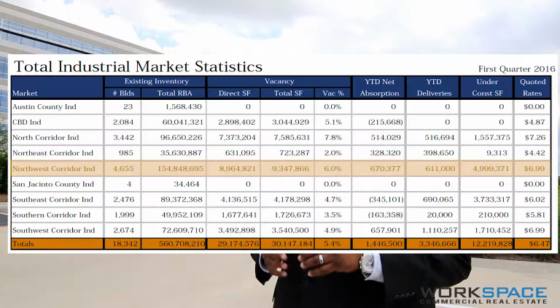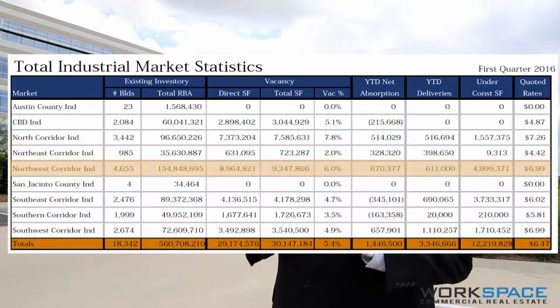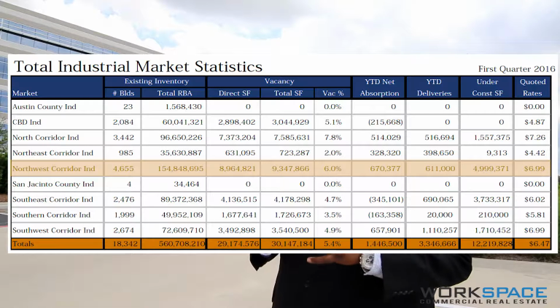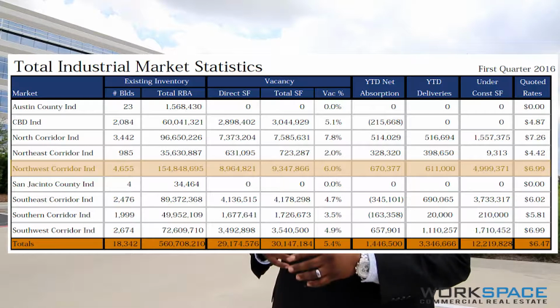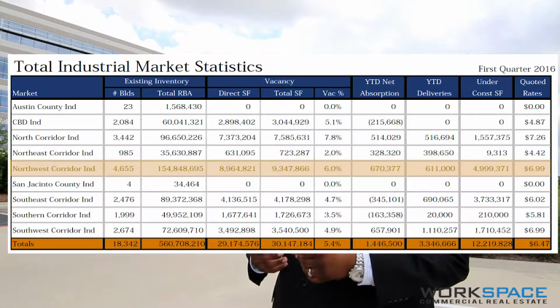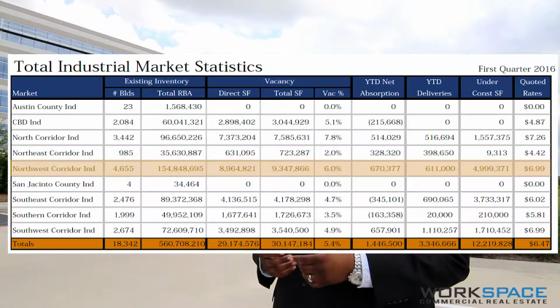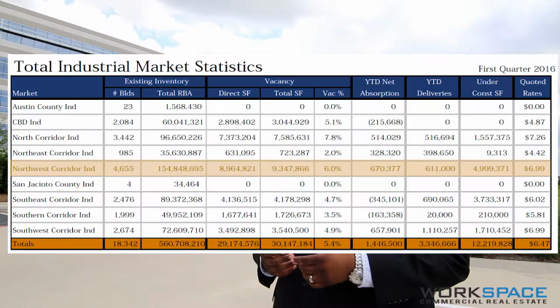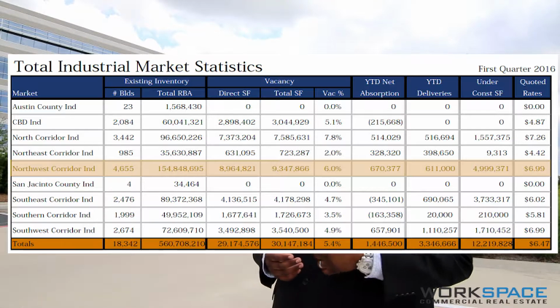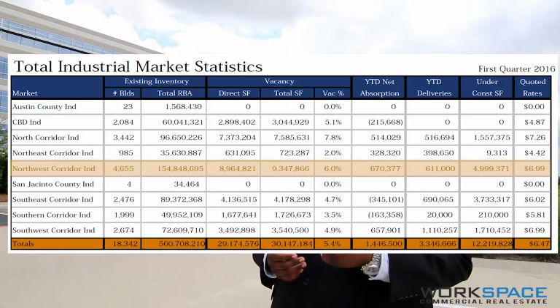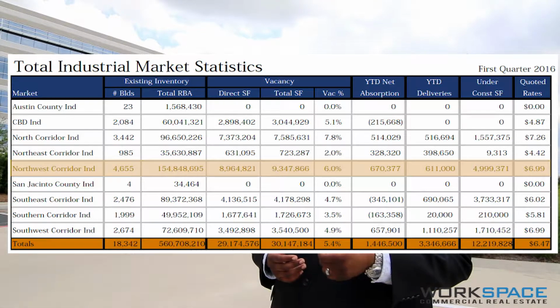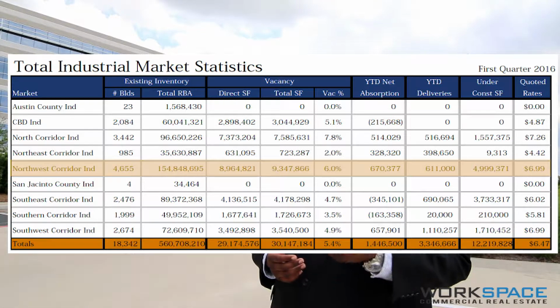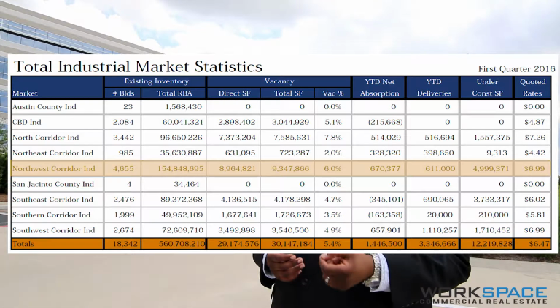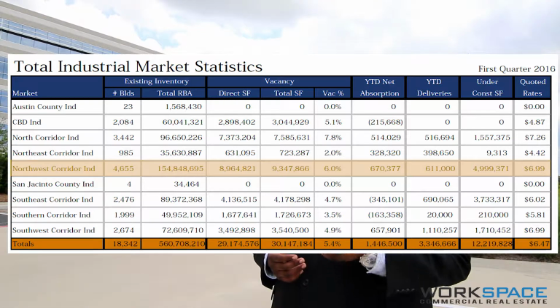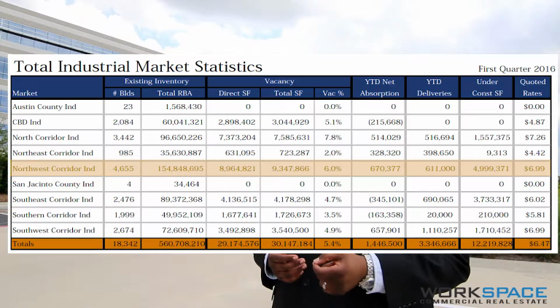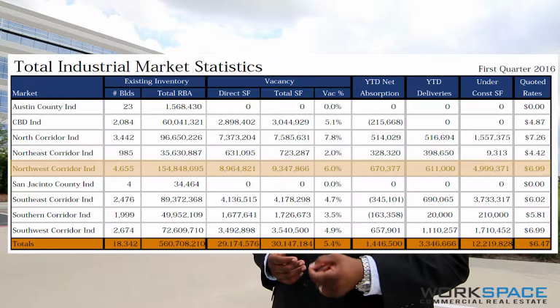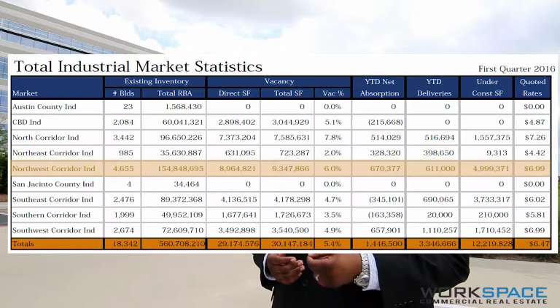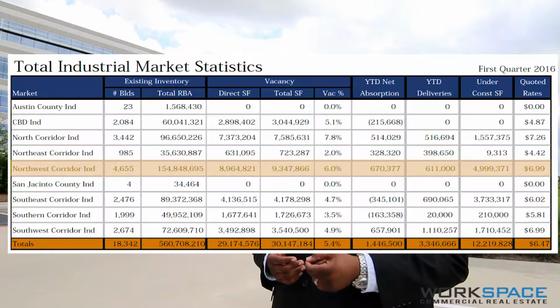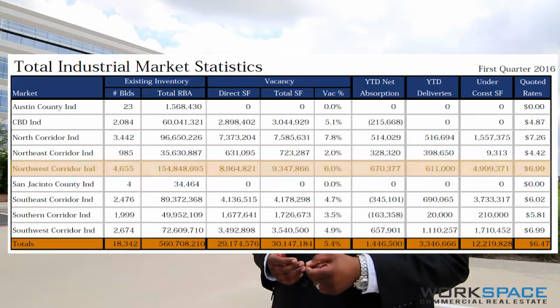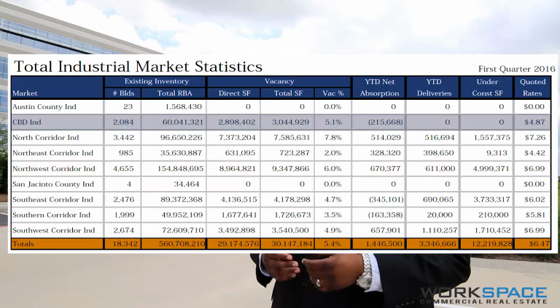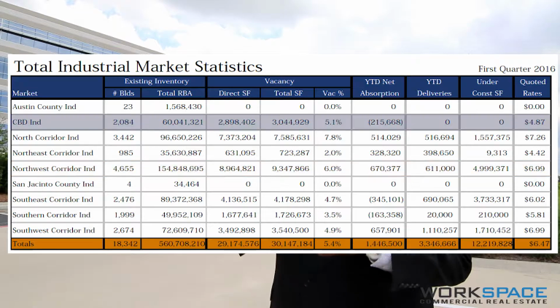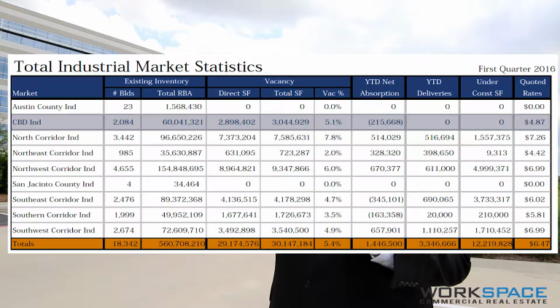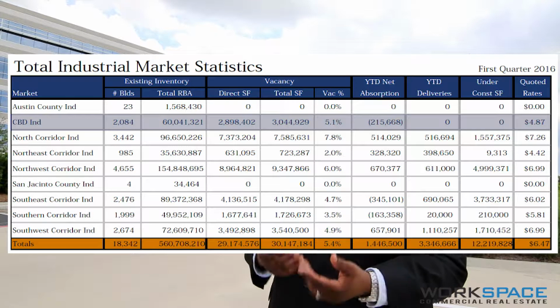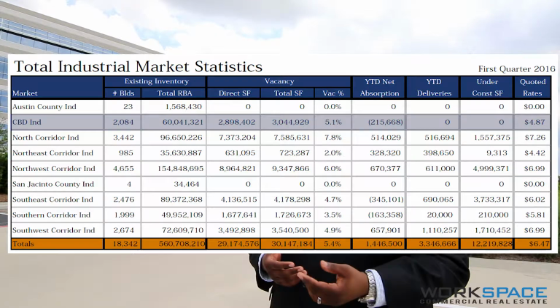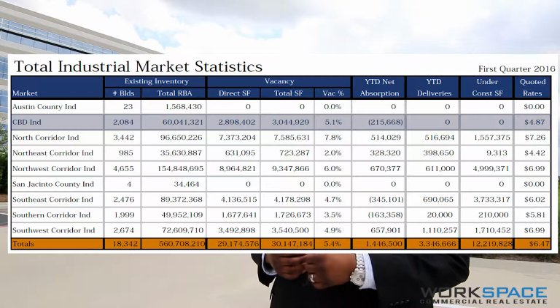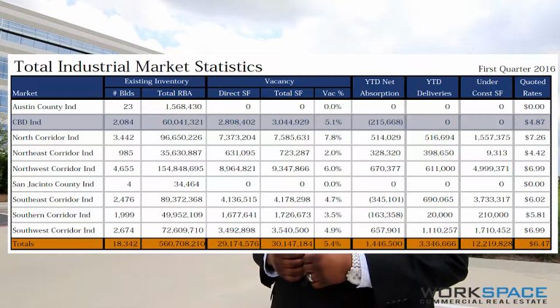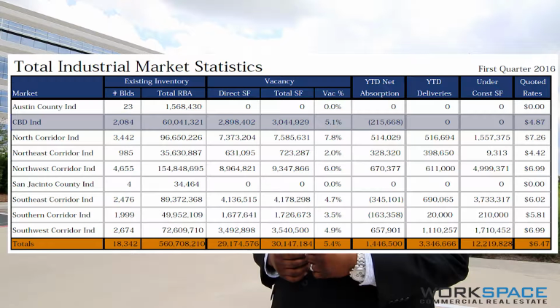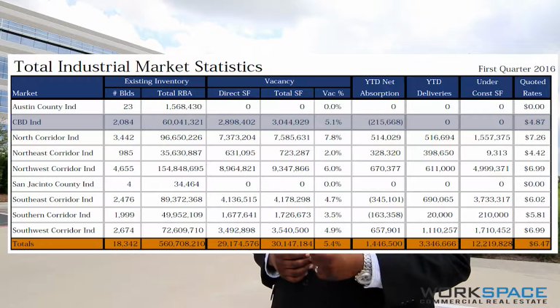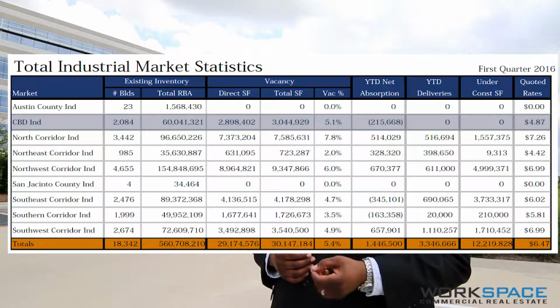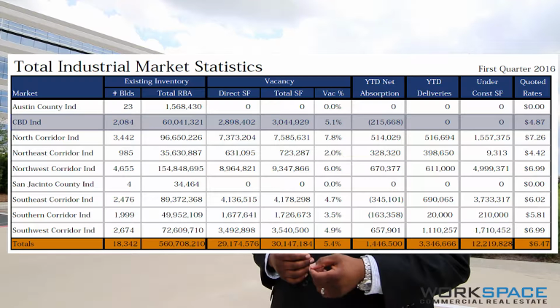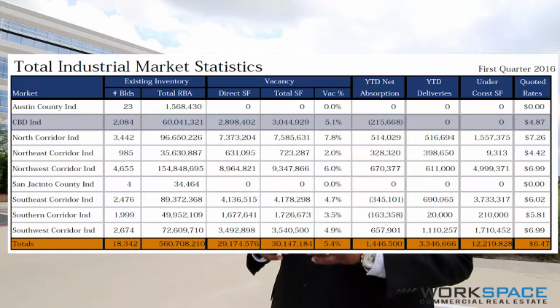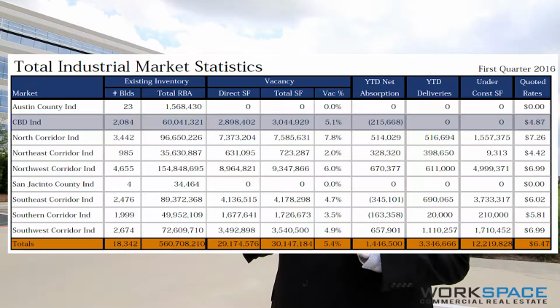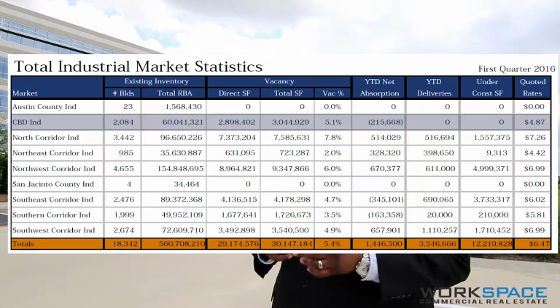The Northwest Corridor is the territory from the 610 Loop and it fans out west between 290 and I-45 about halfway to Beltway 8.